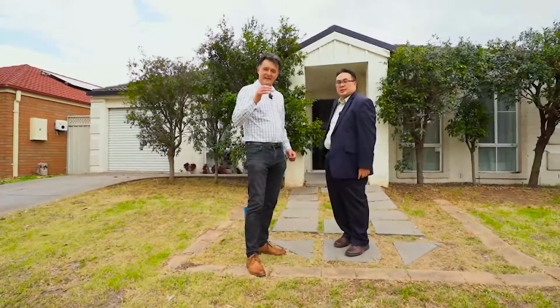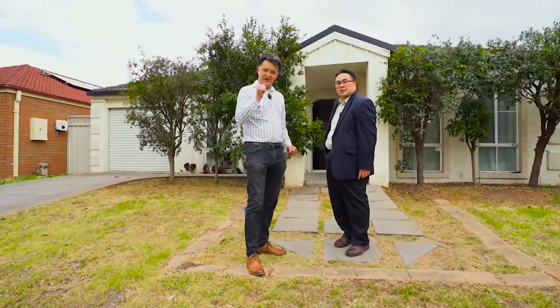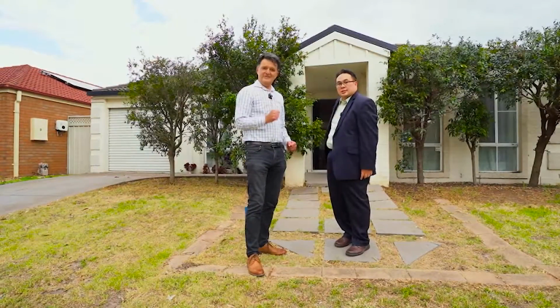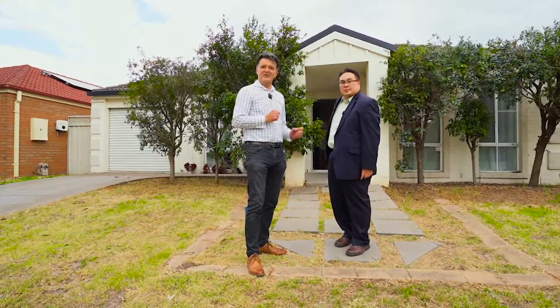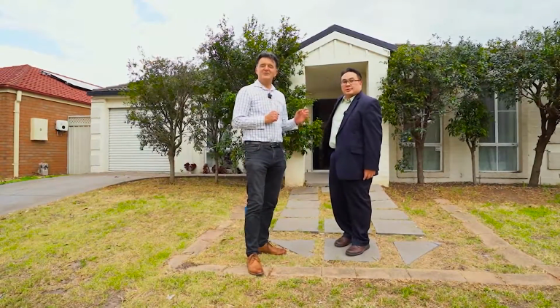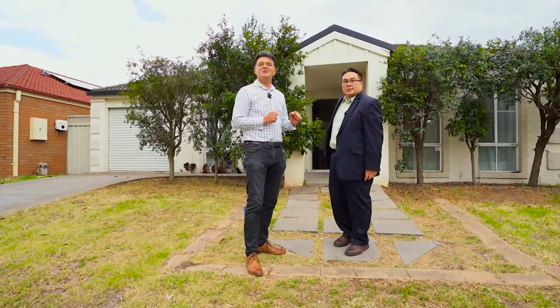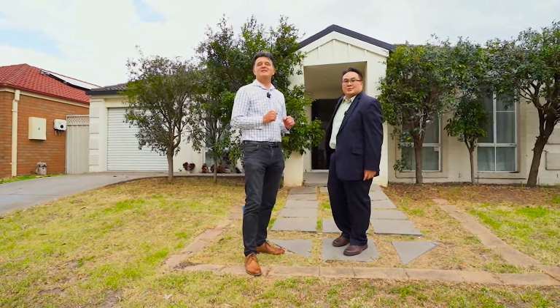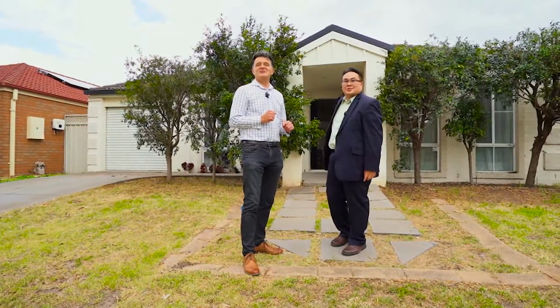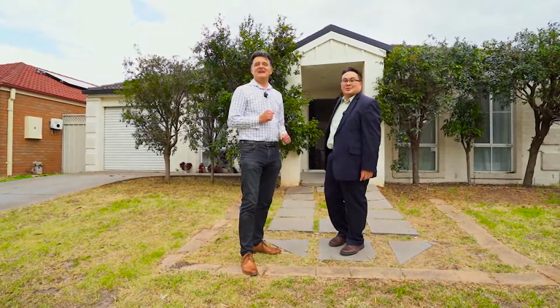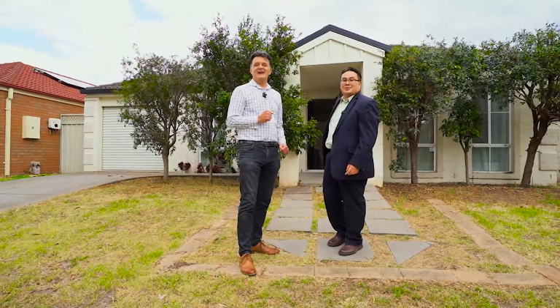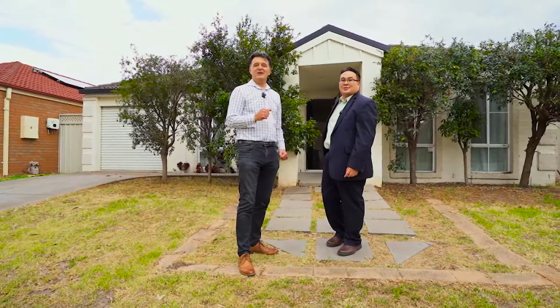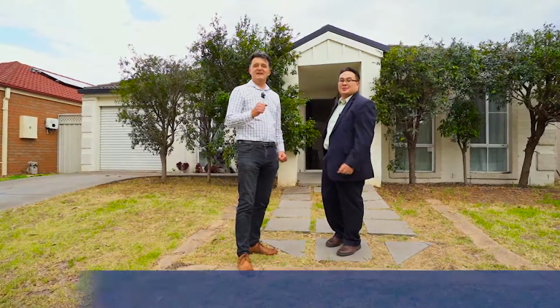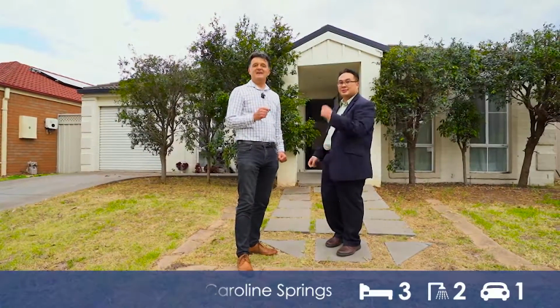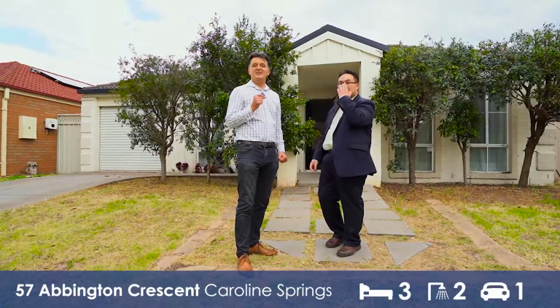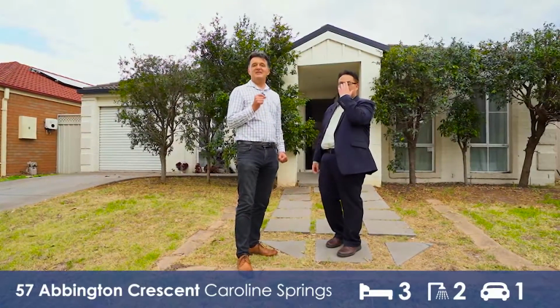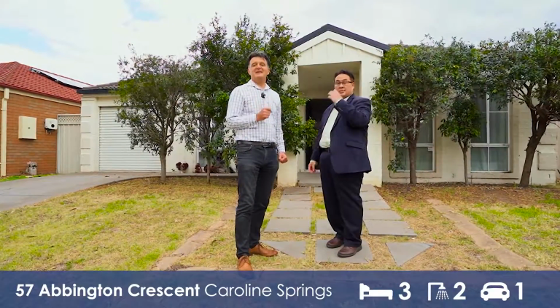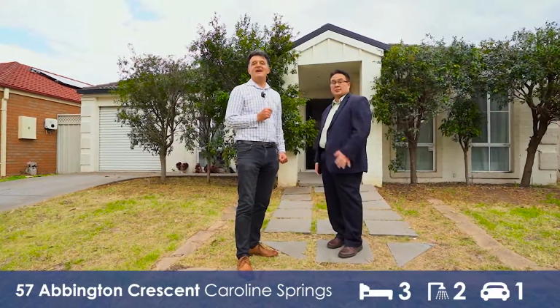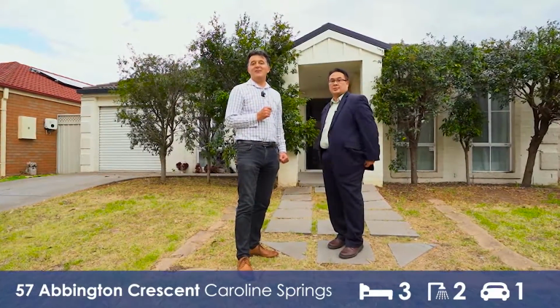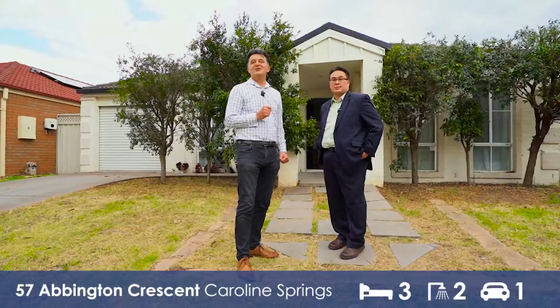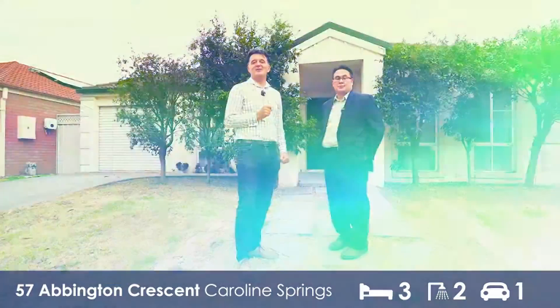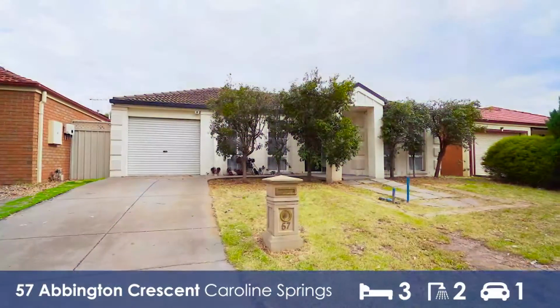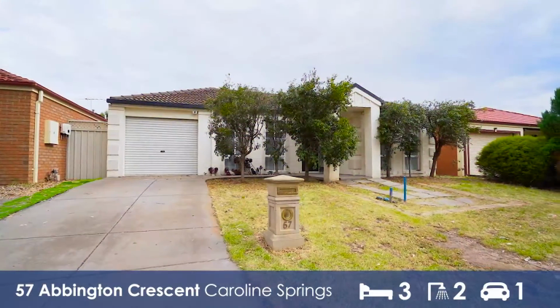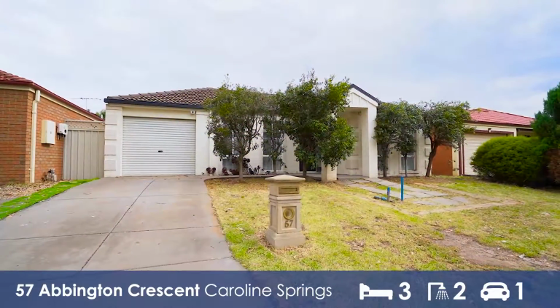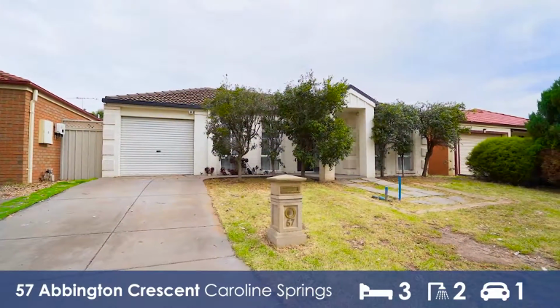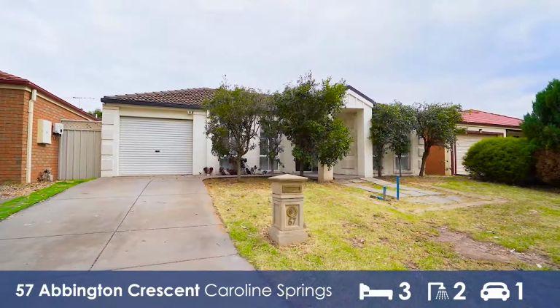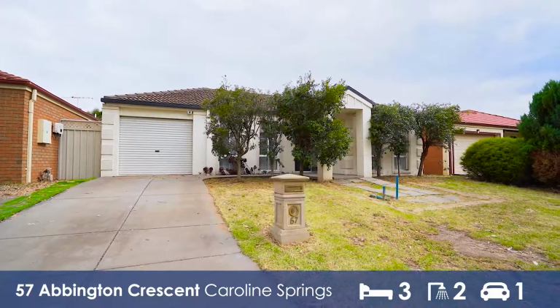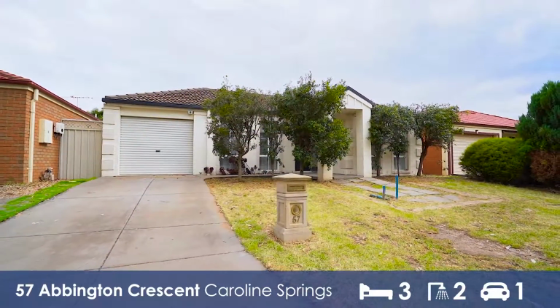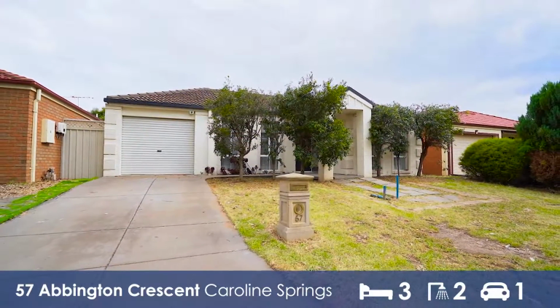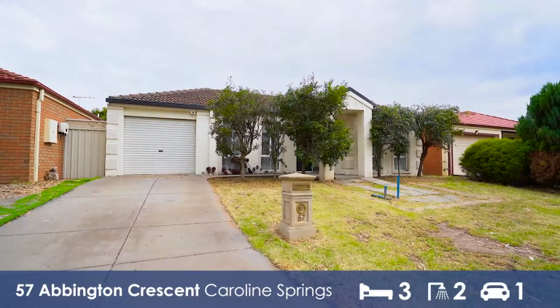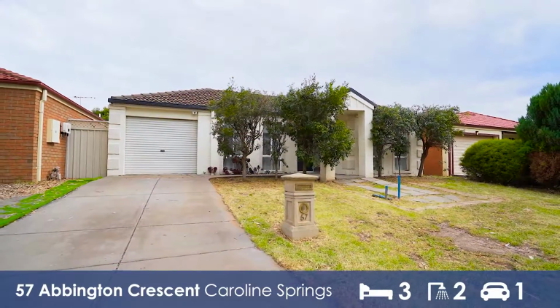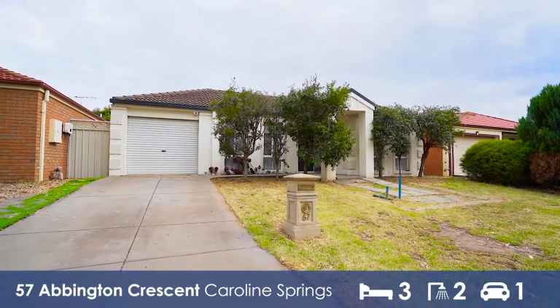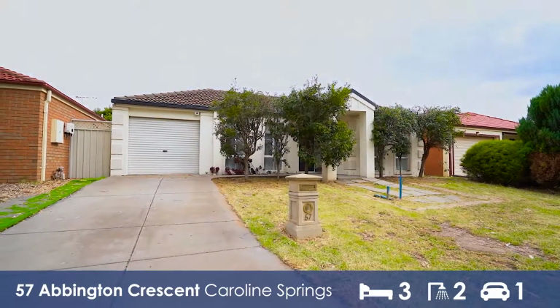Hello, Dardo and Keith from First National DNK. We are standing at 57 Abbington Crescent in Caroline Springs. Absolutely great location.